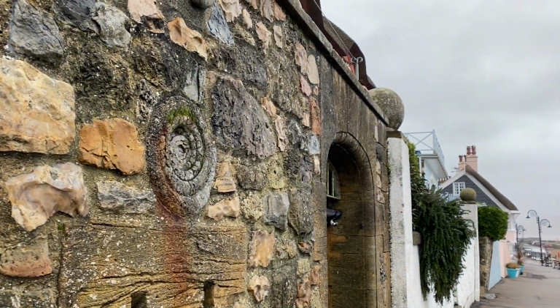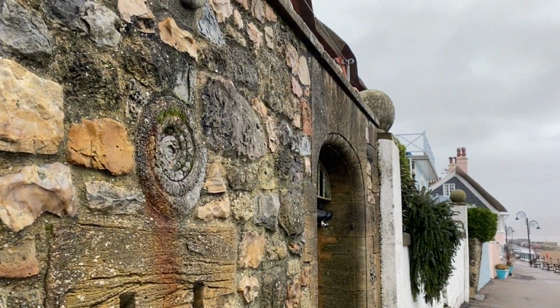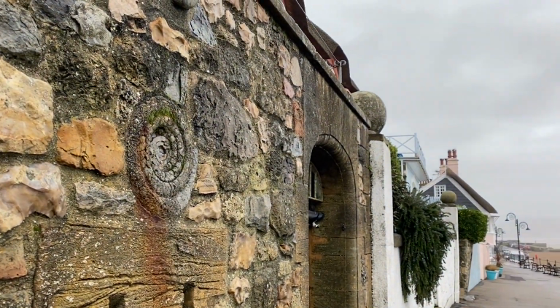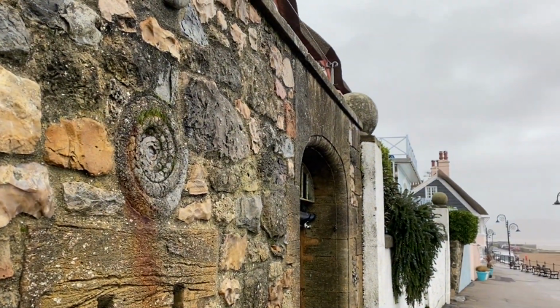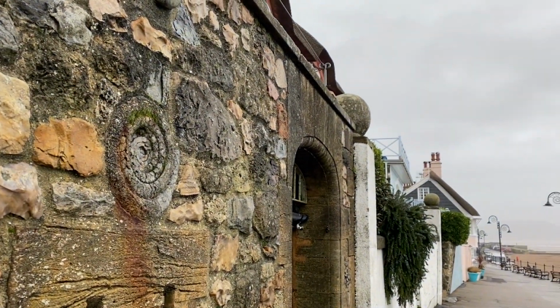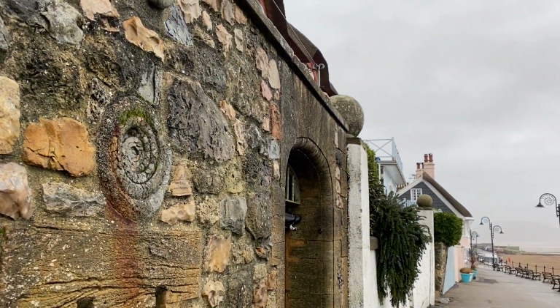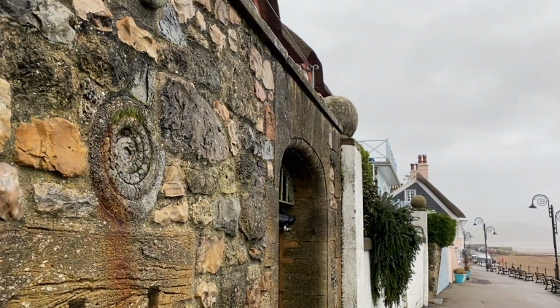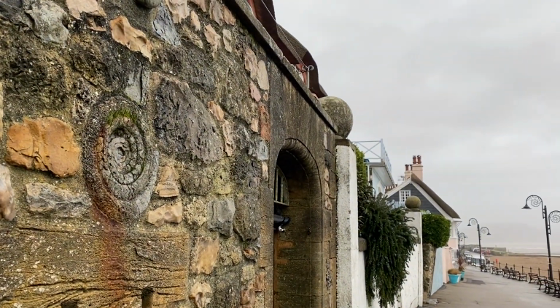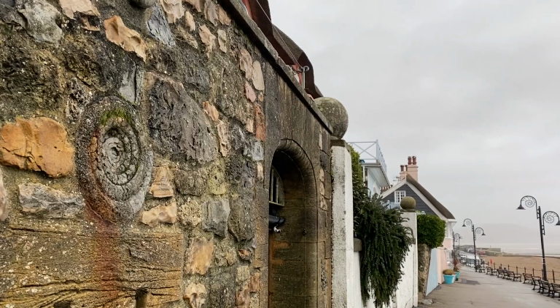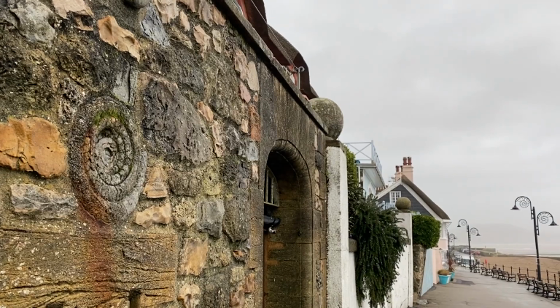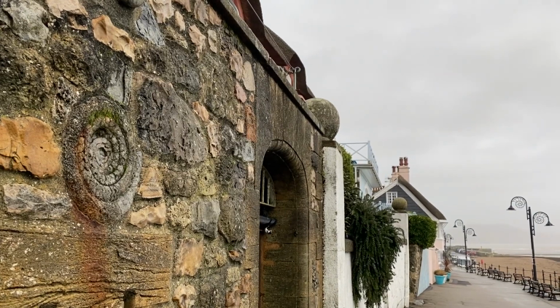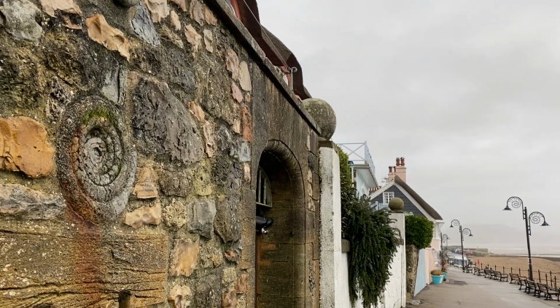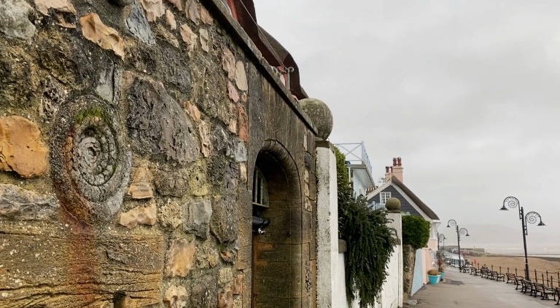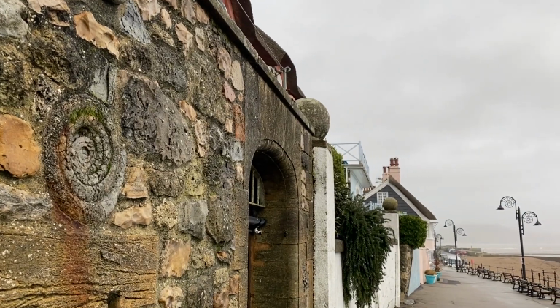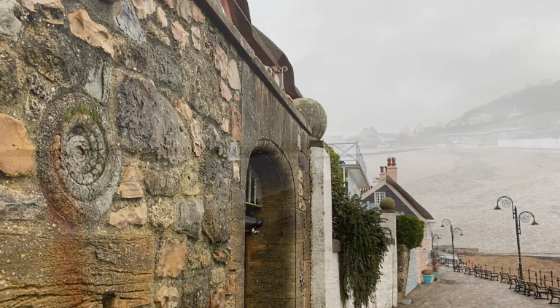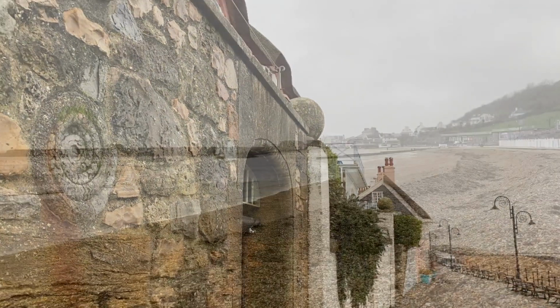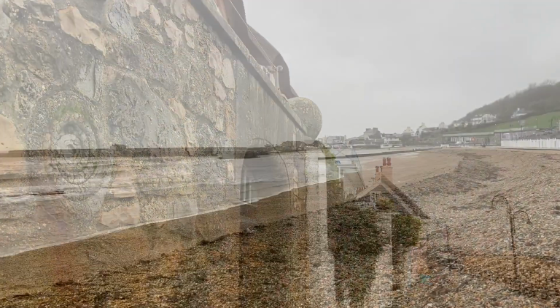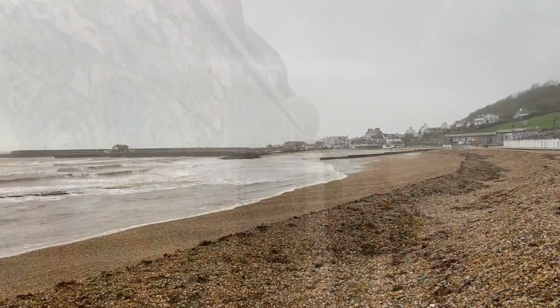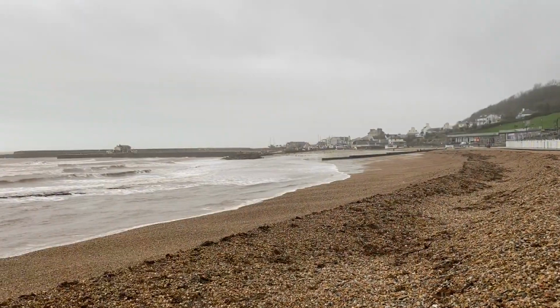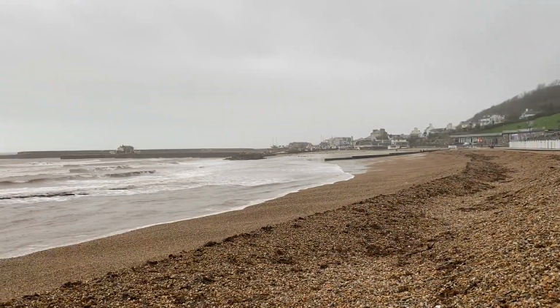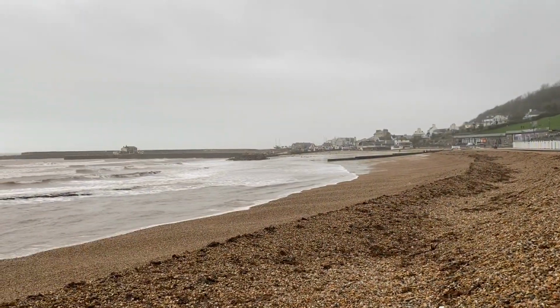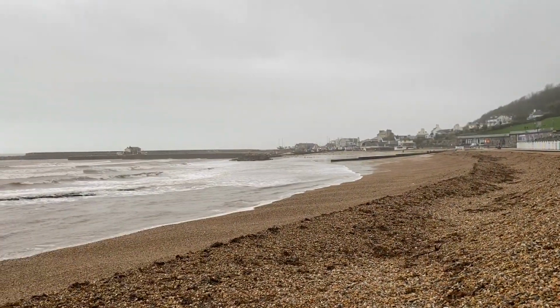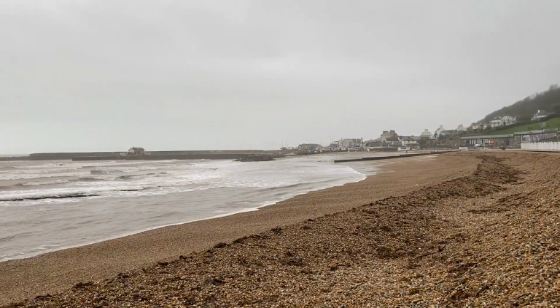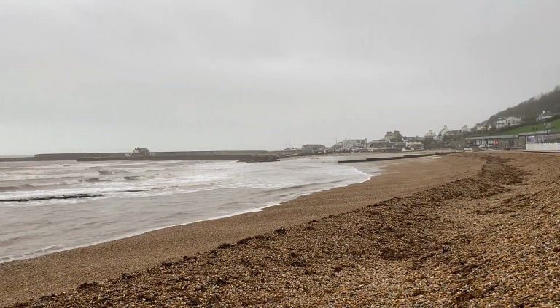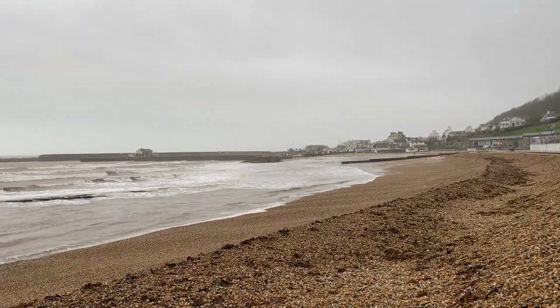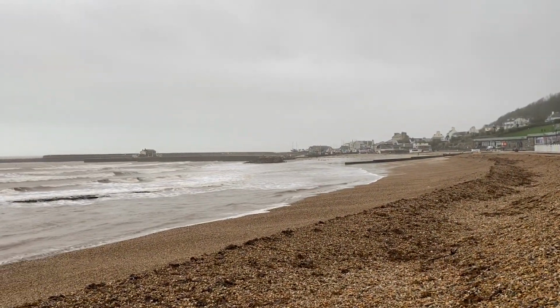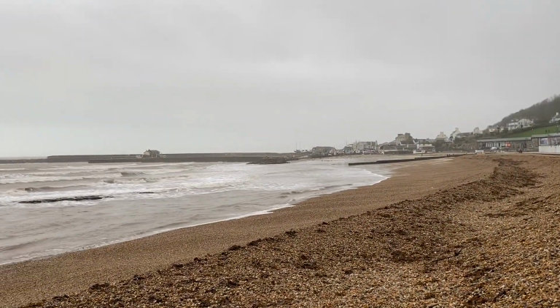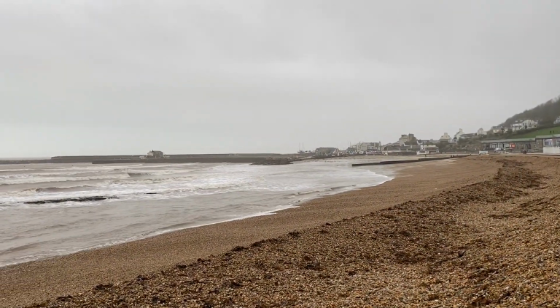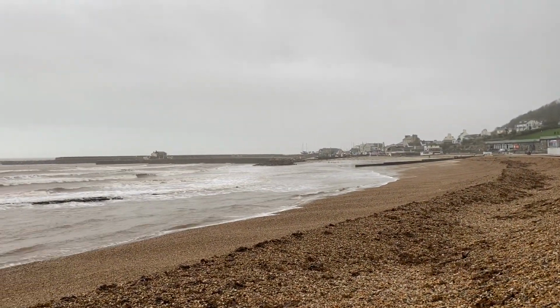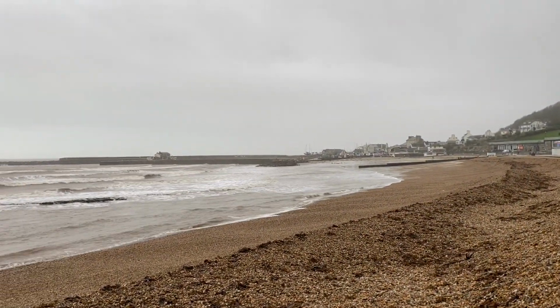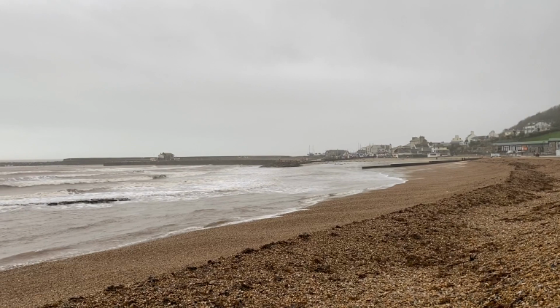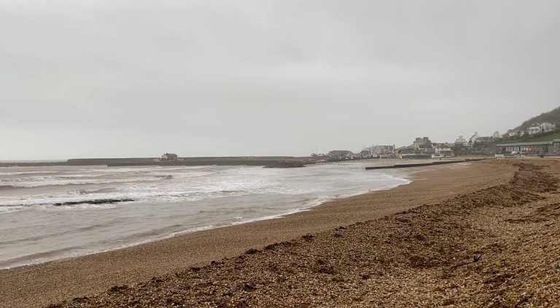There are some amazing Erotites Bucklandi and Coronycerus ammonites in the walls around Lyme Regis to see.